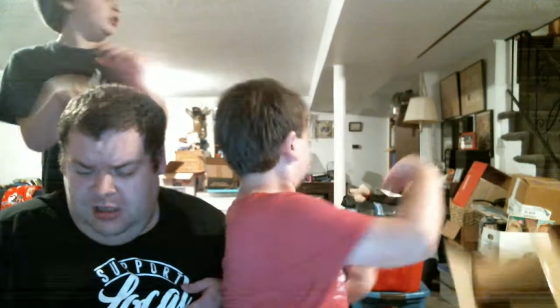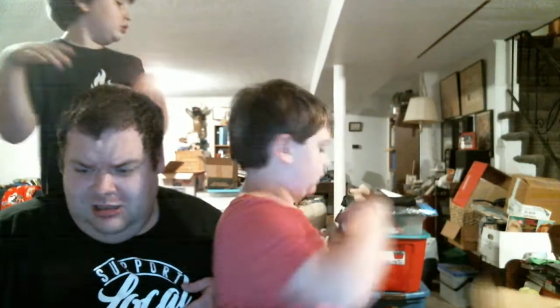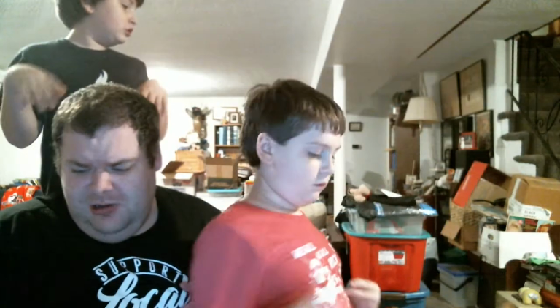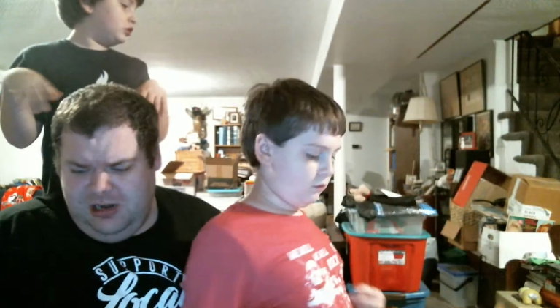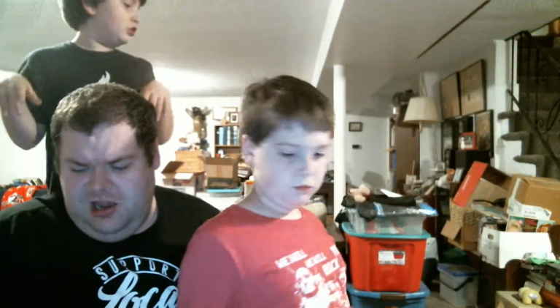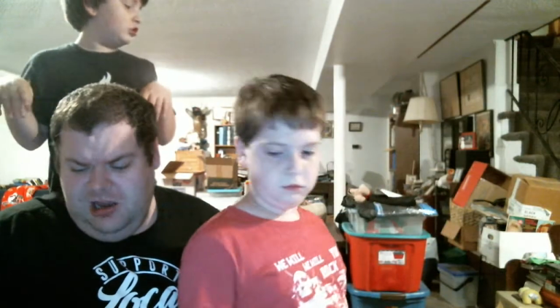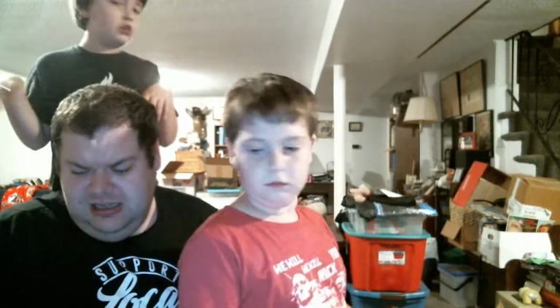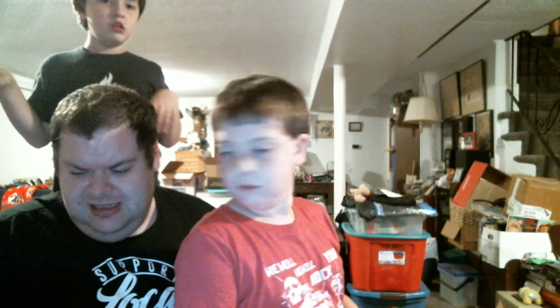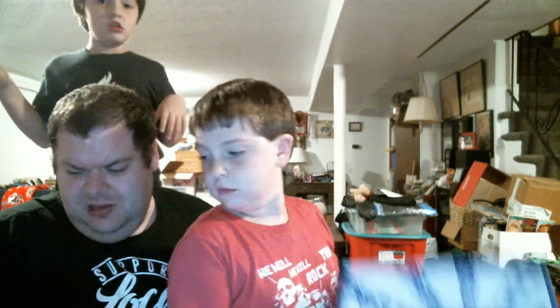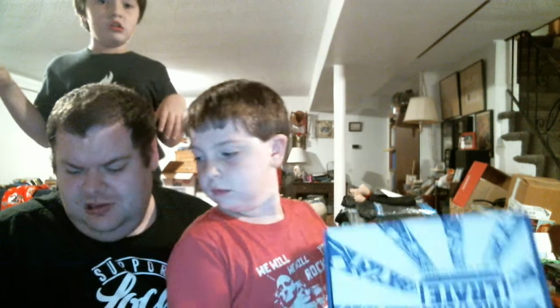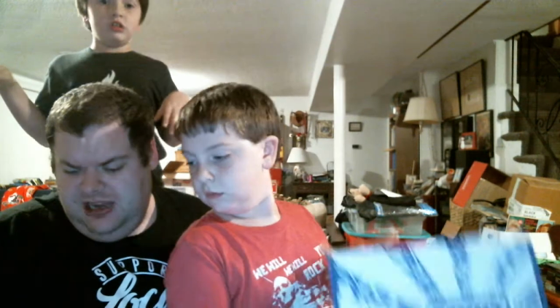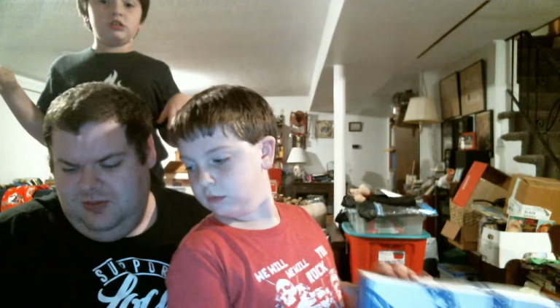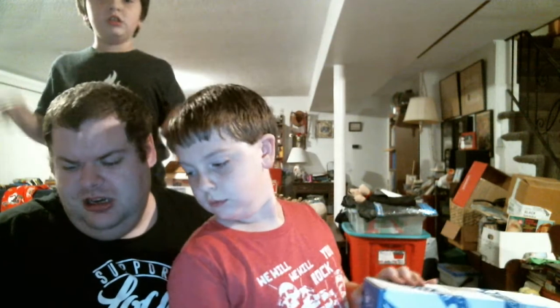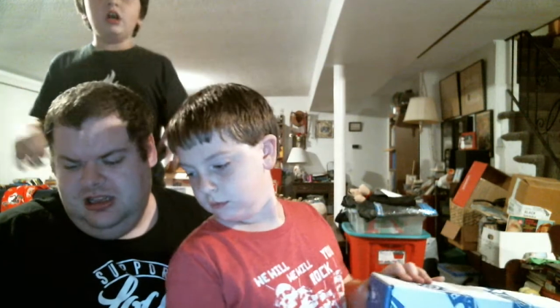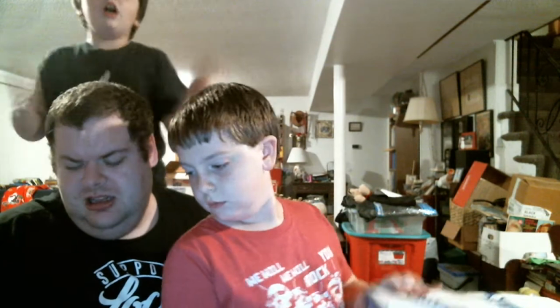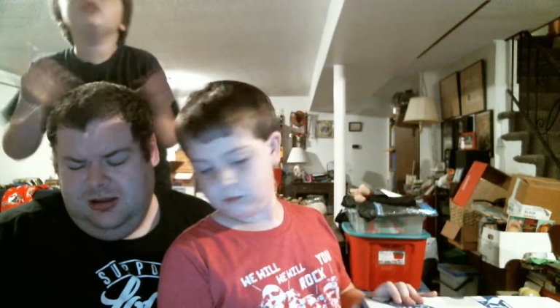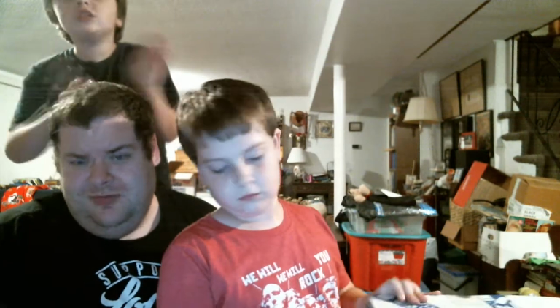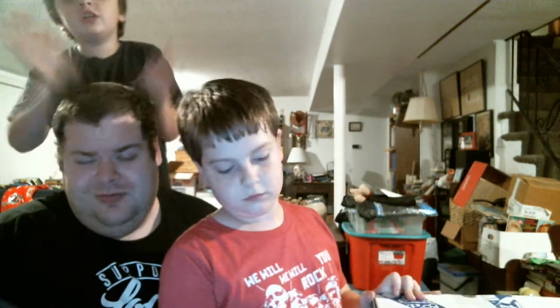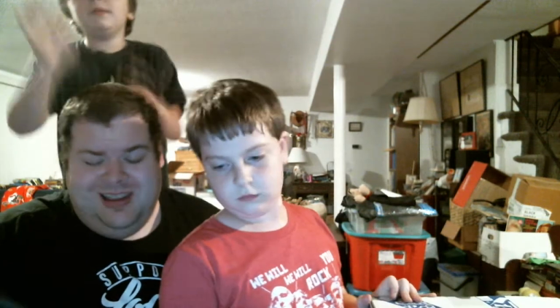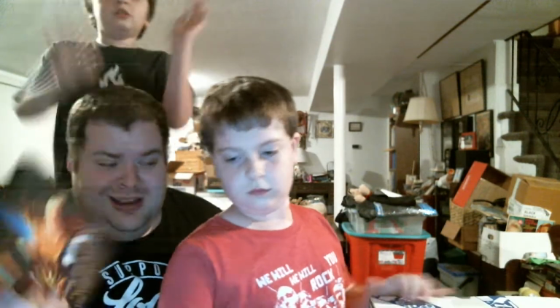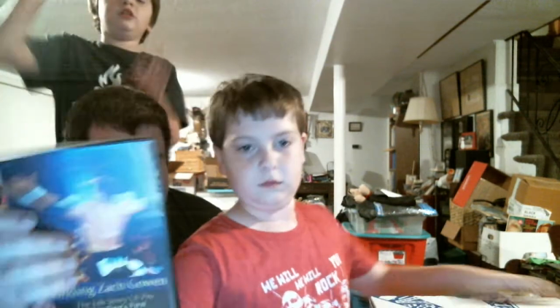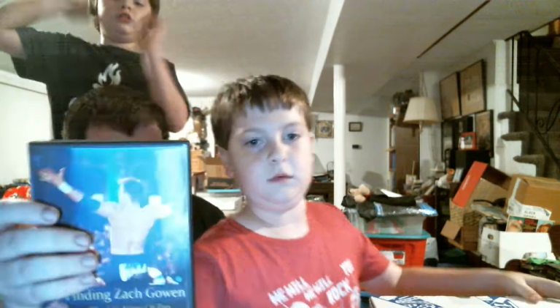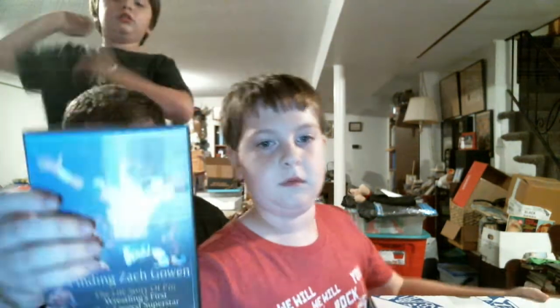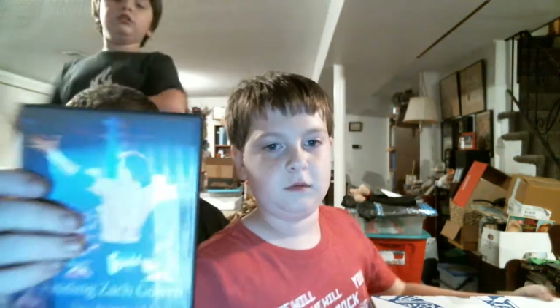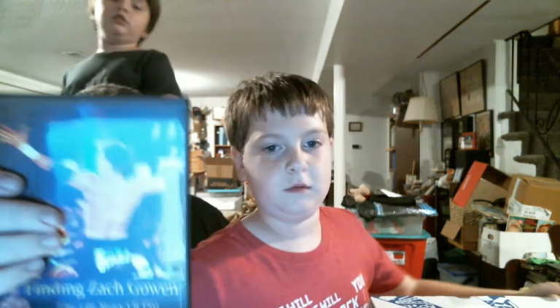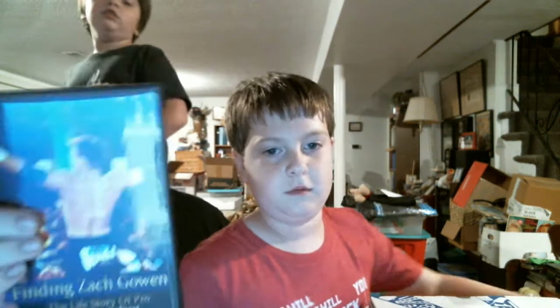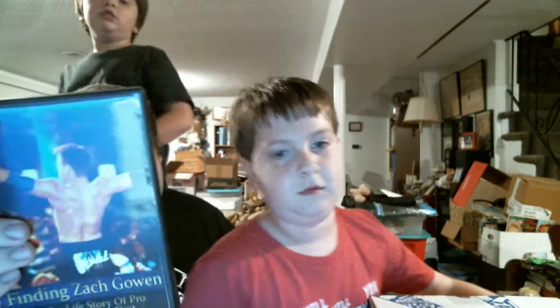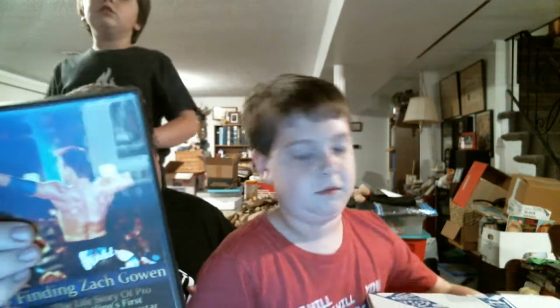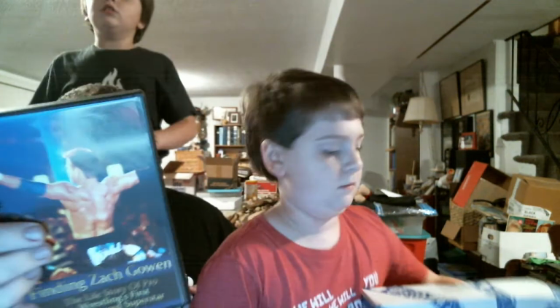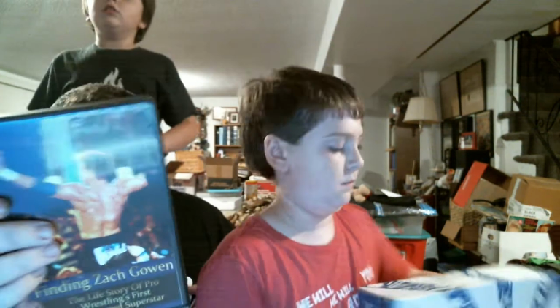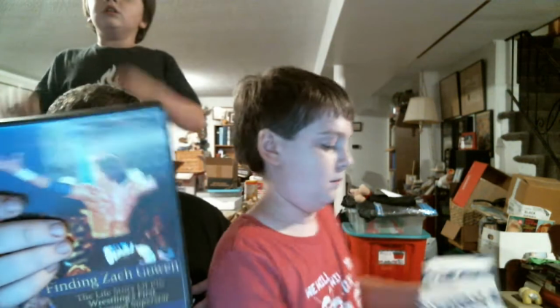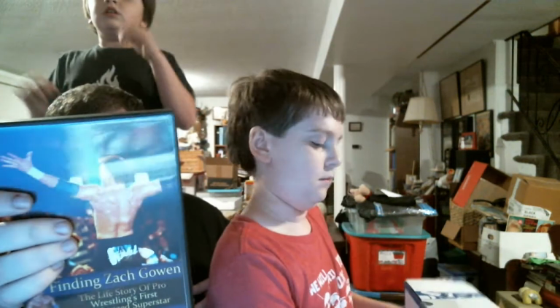Oh, okay, this is another documentary! Another documentary! It's called Finding Zach Gowen.